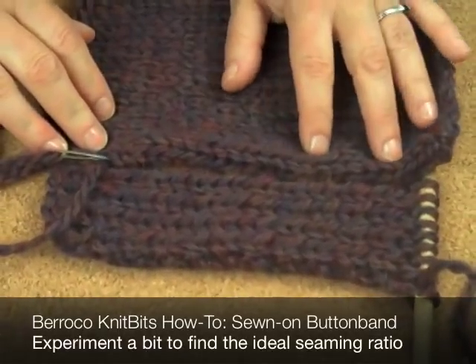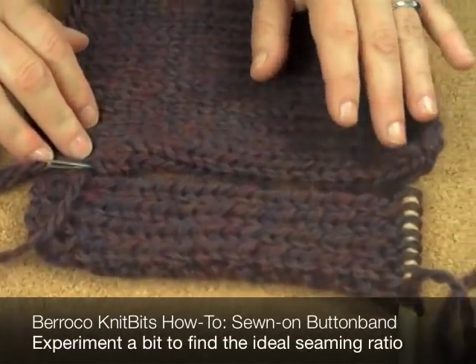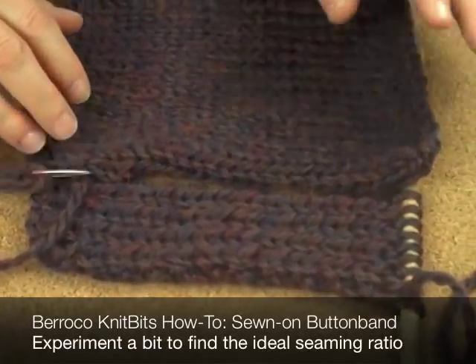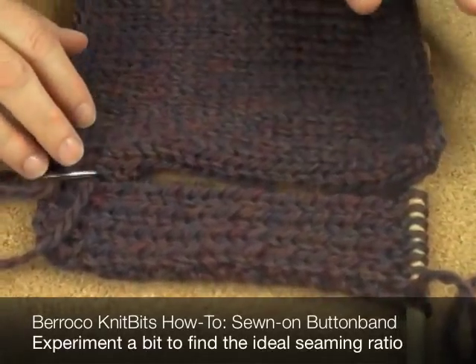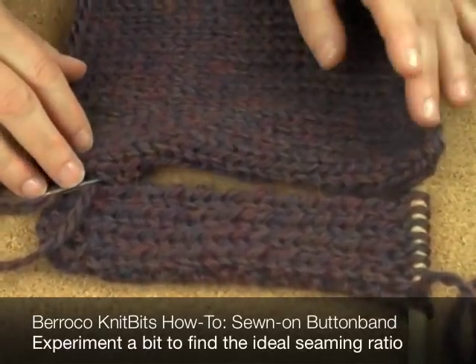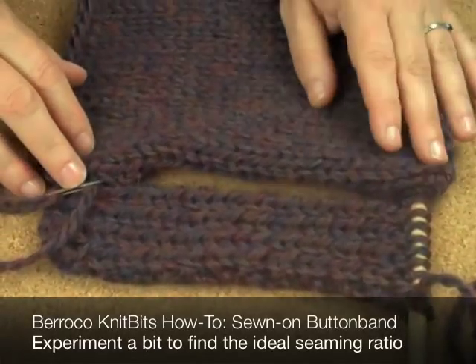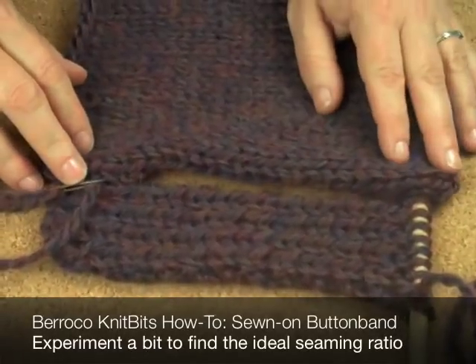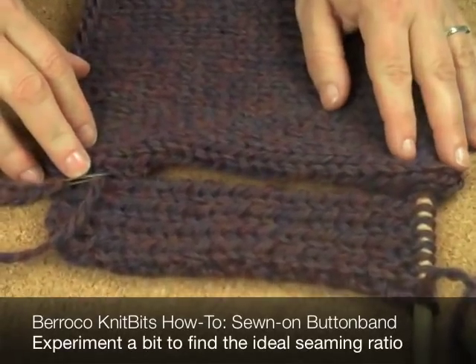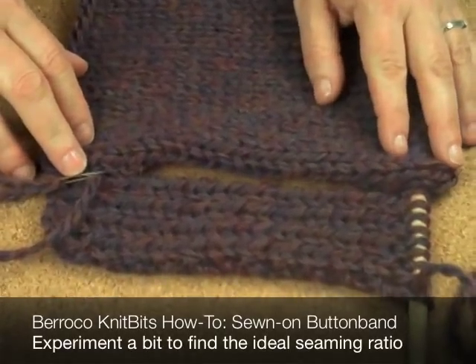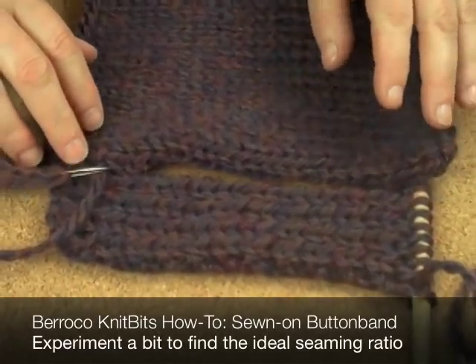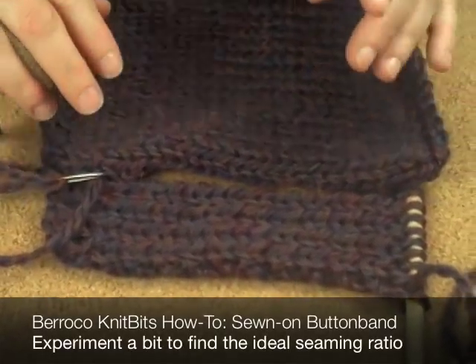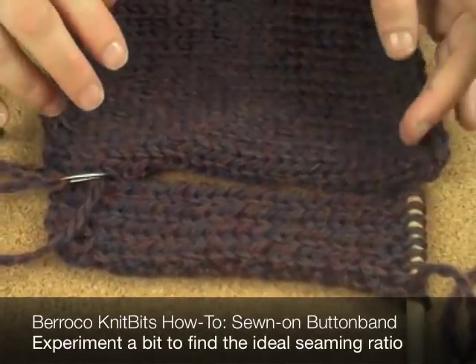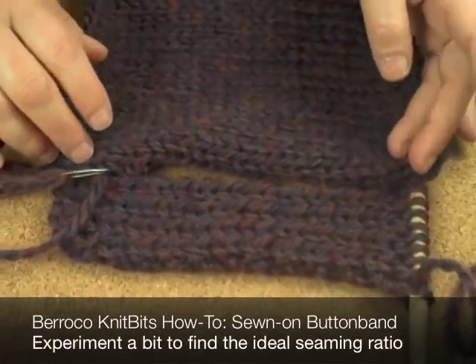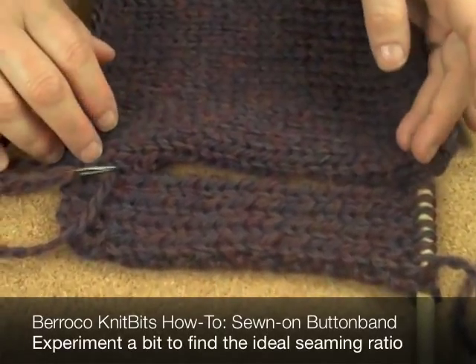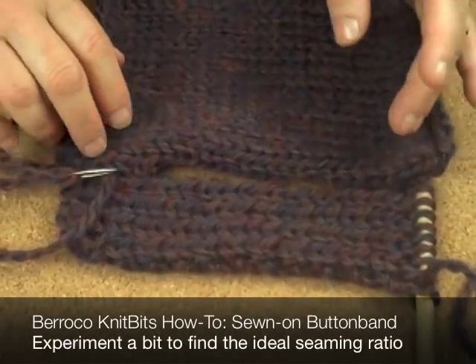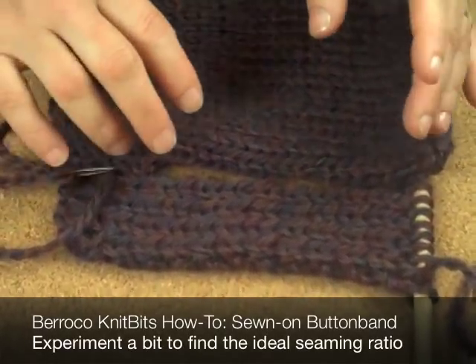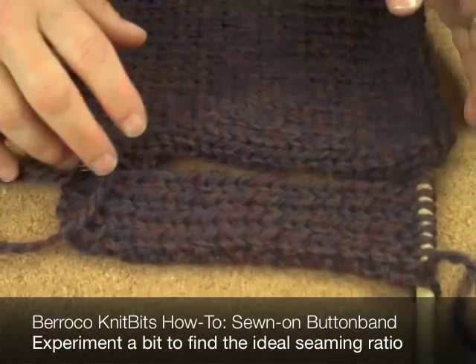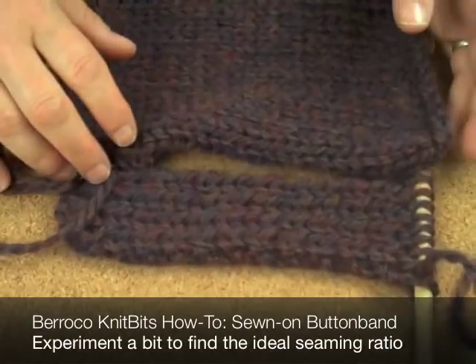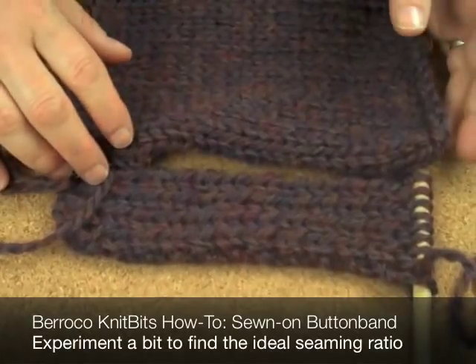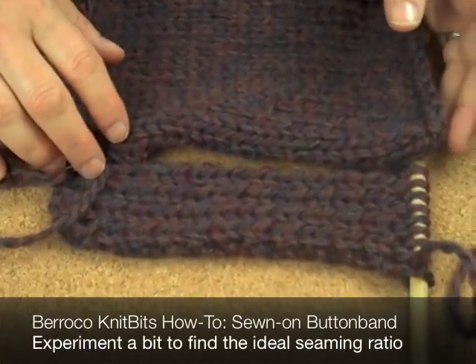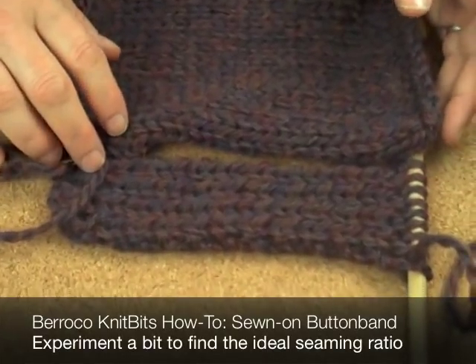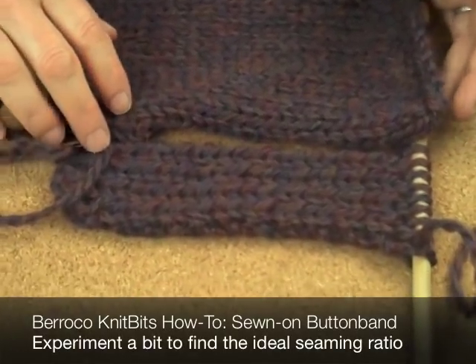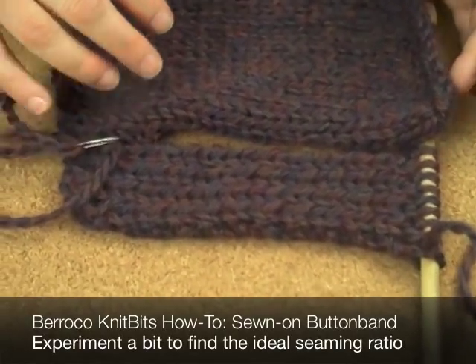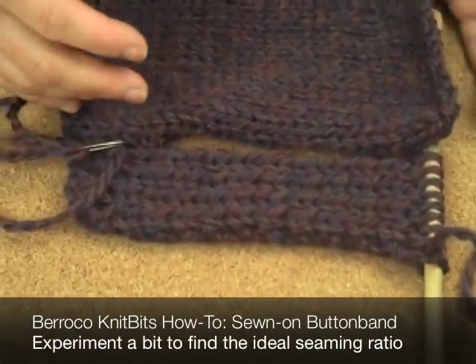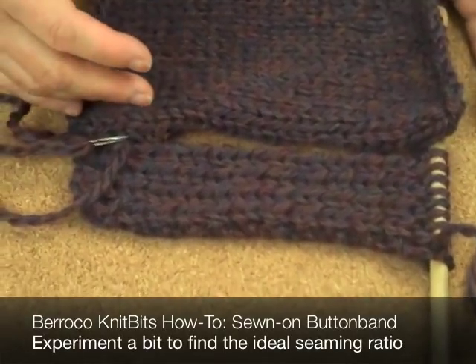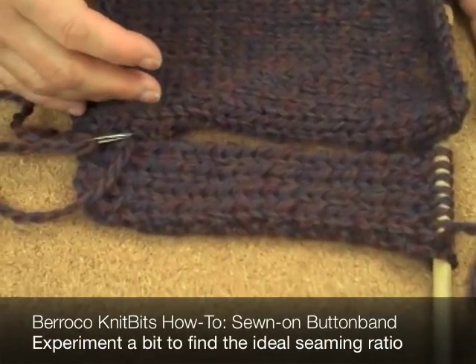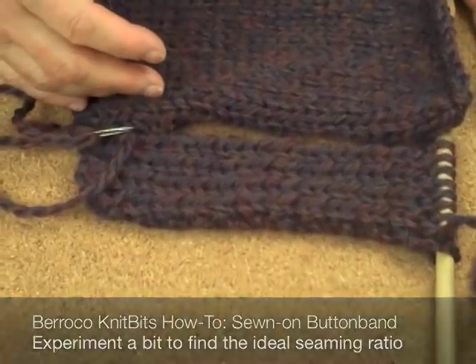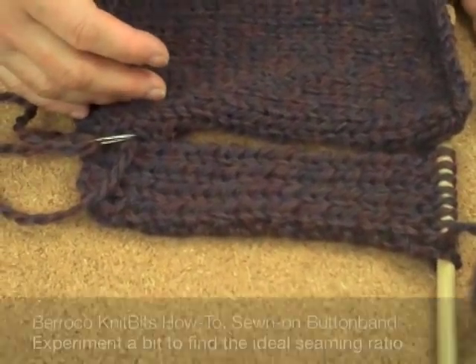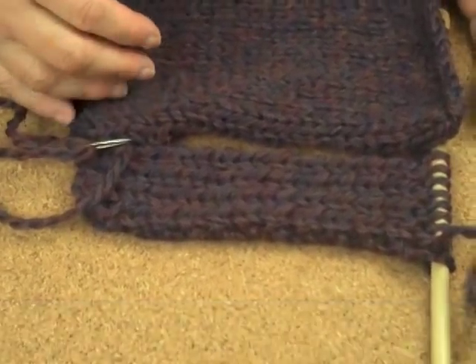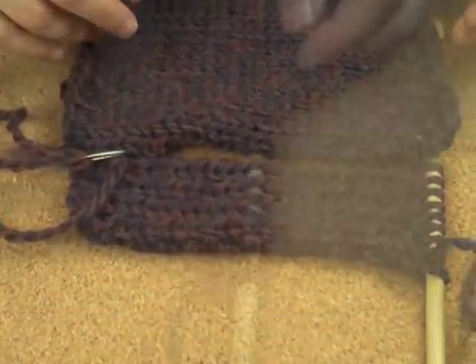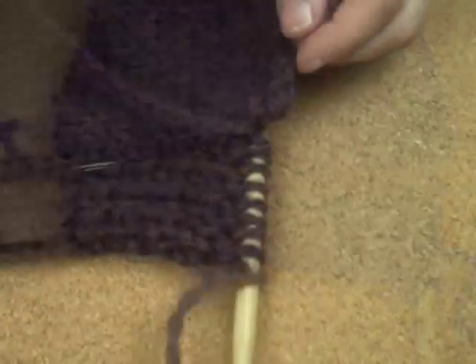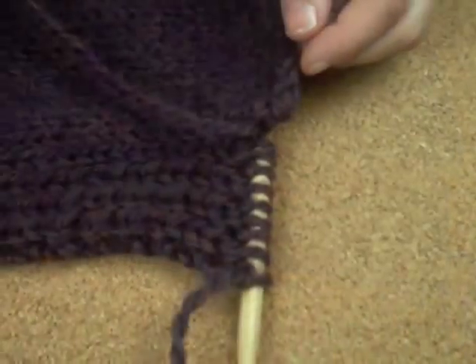Sometimes you just have to do trial and error. You do some, you see how it's laying, and then you rip it out.